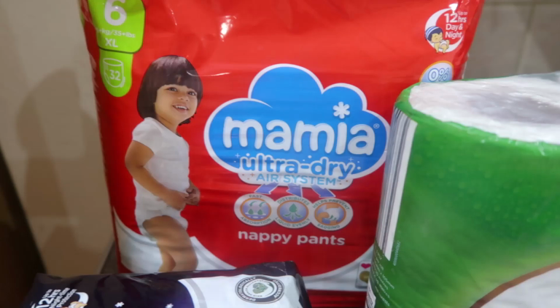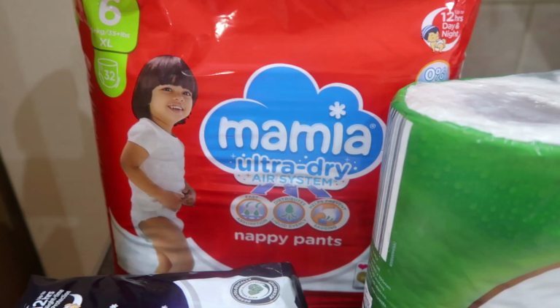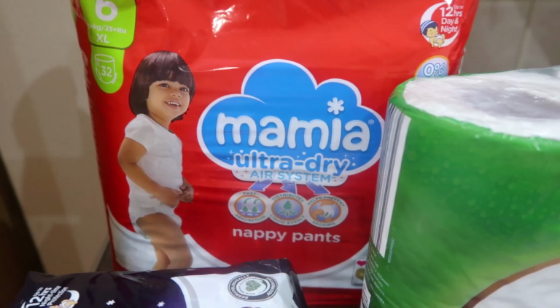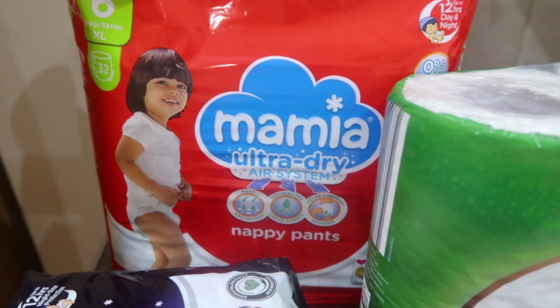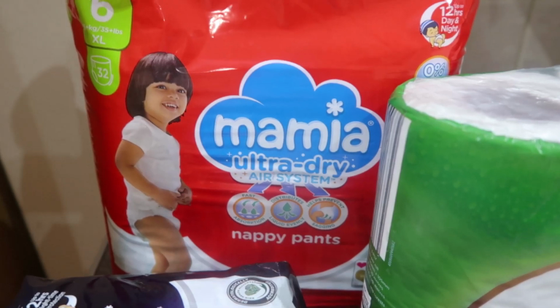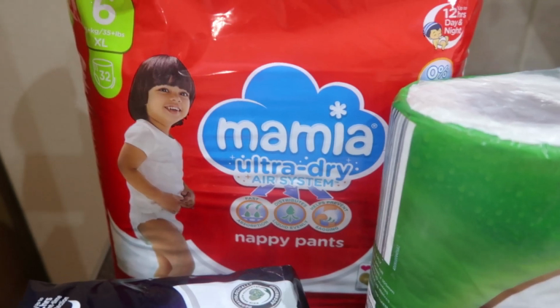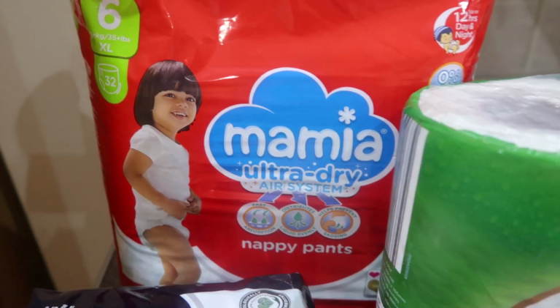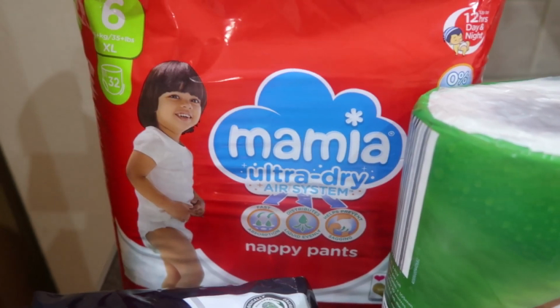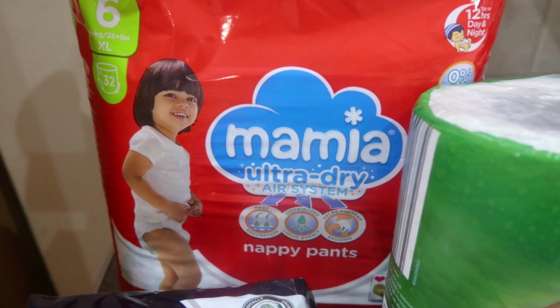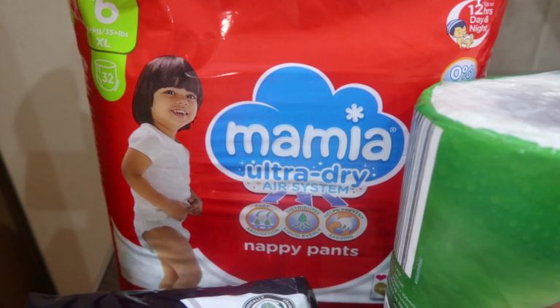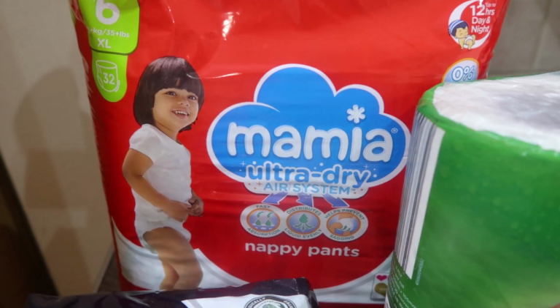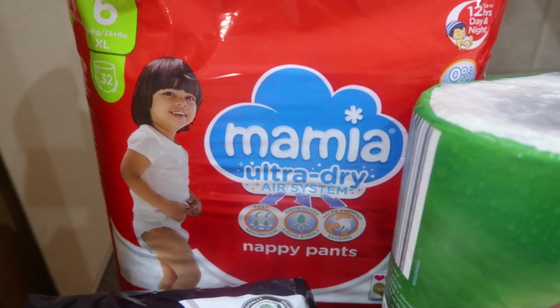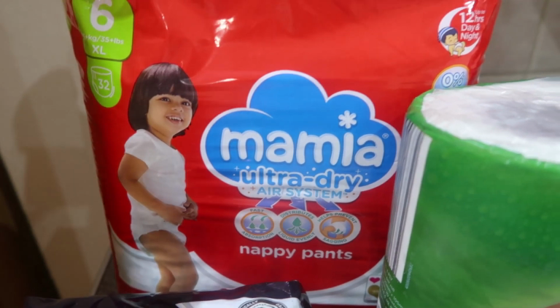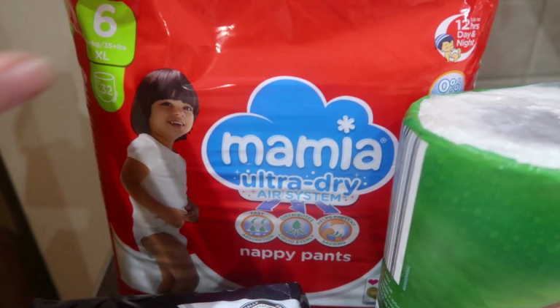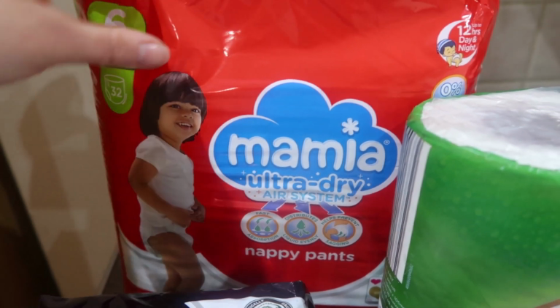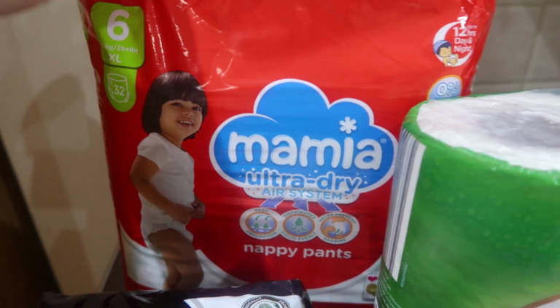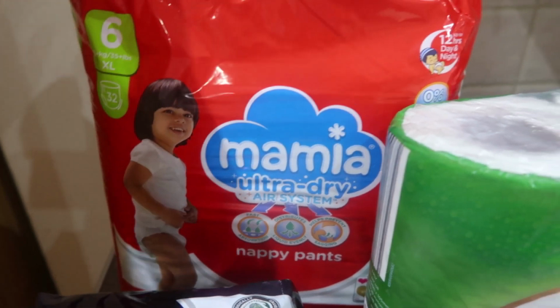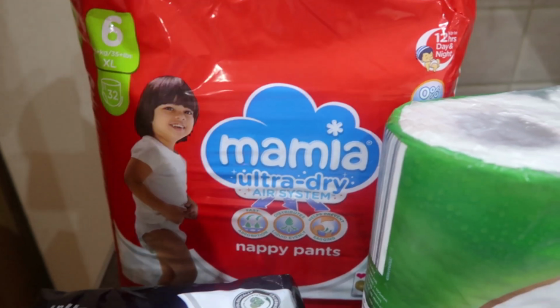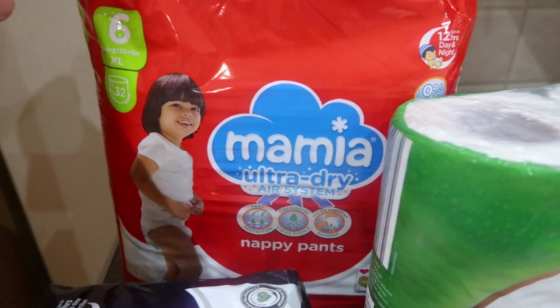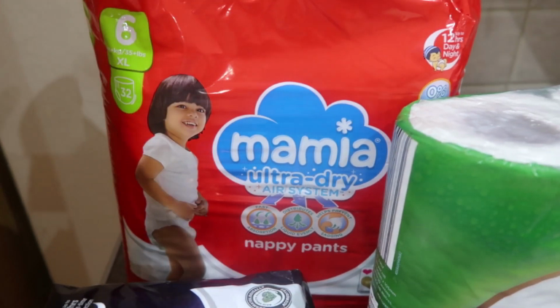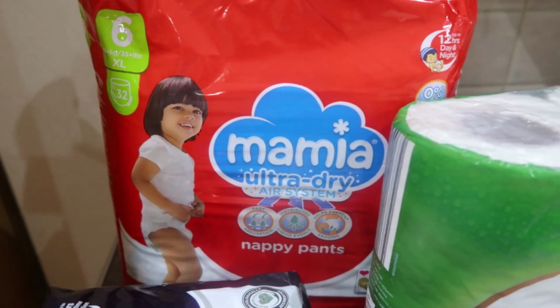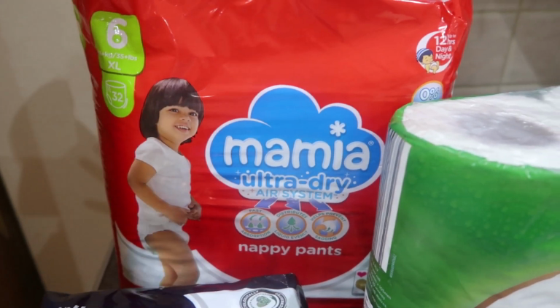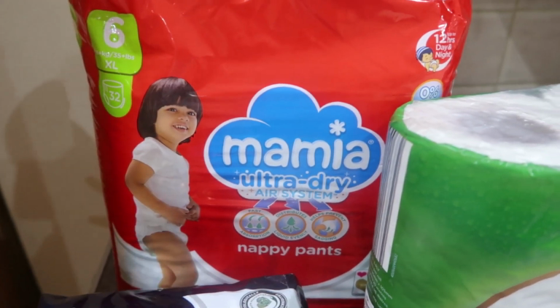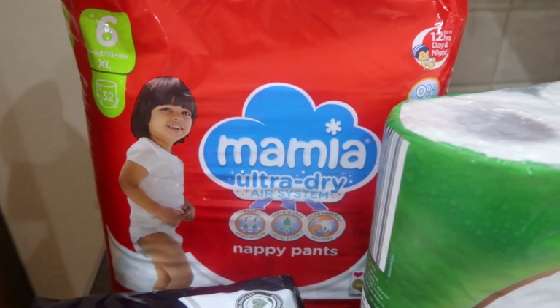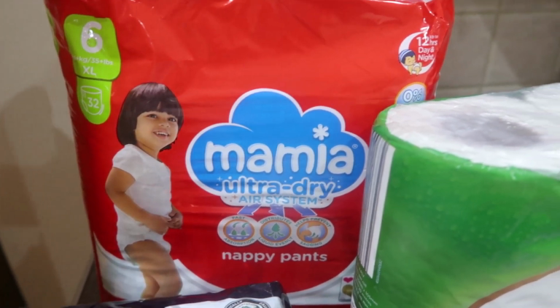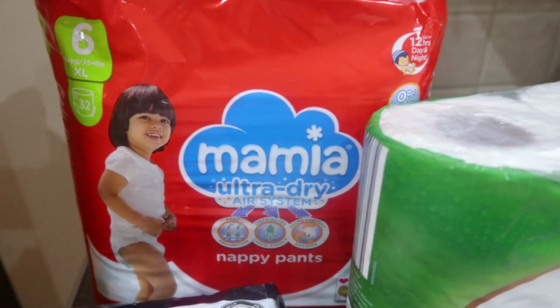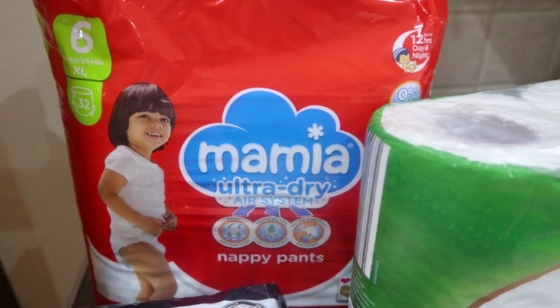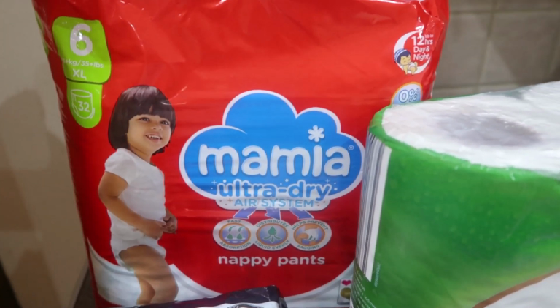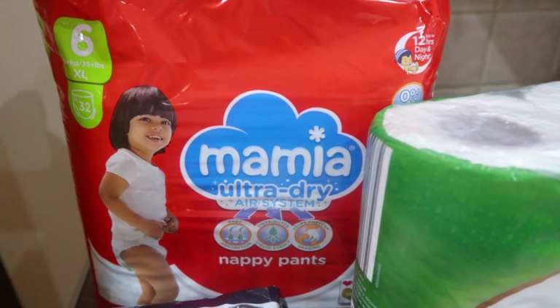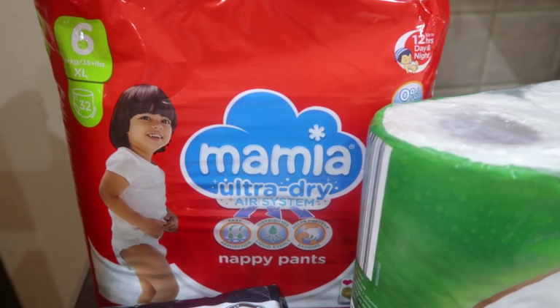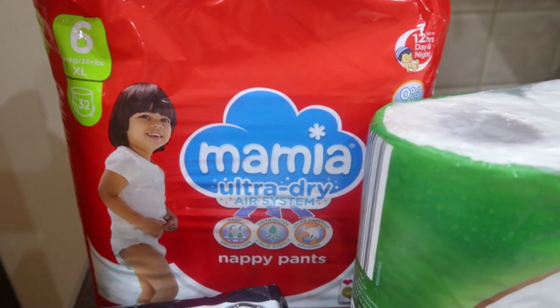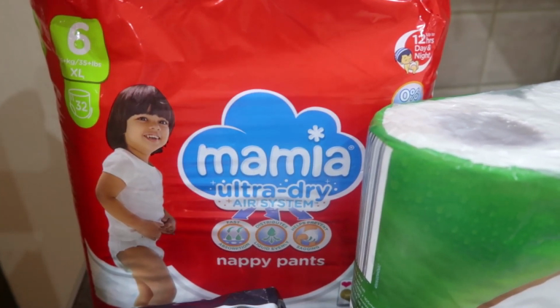And done, that's me back home now. So I'm going to start with Aldi first and then I'll do Tesco.